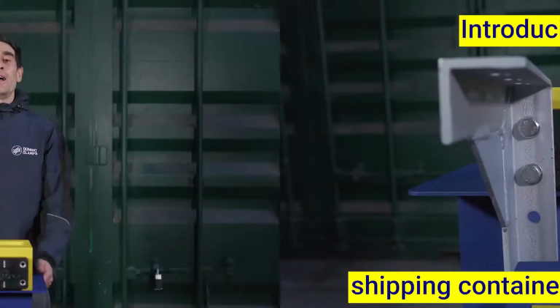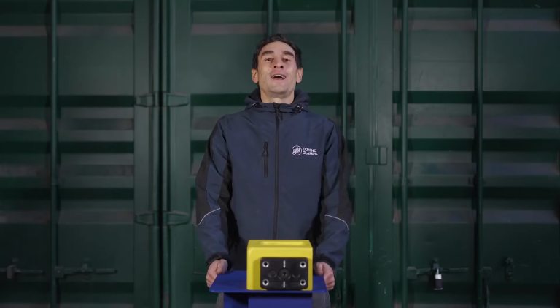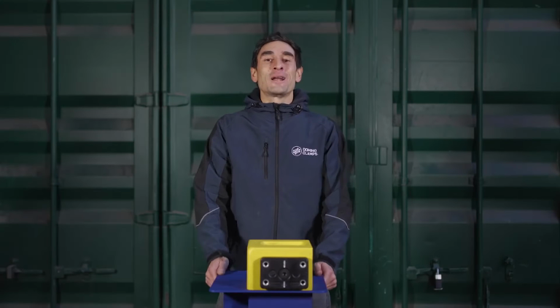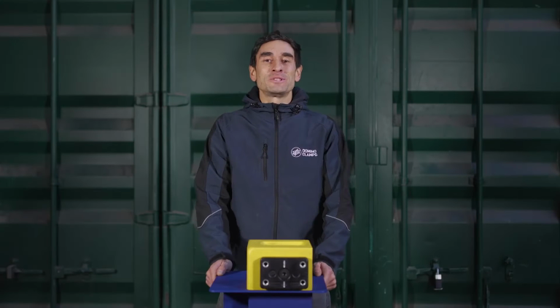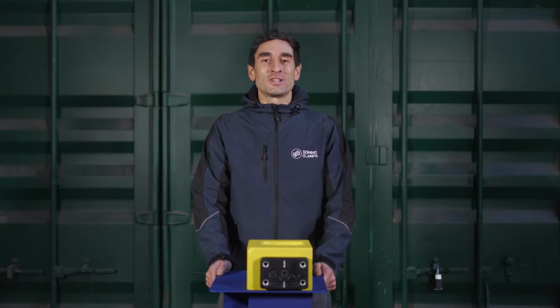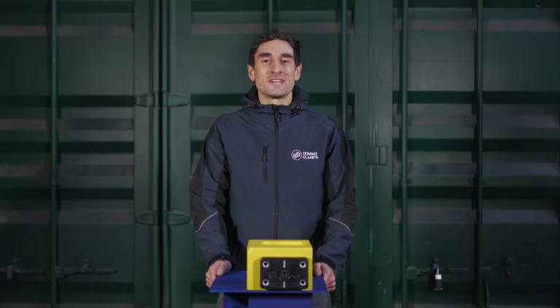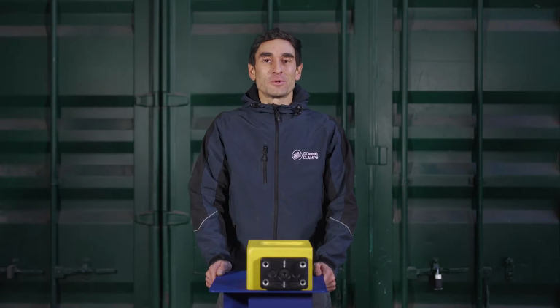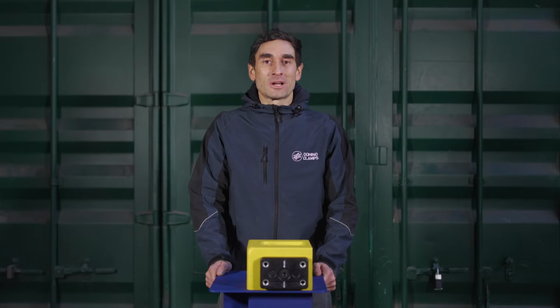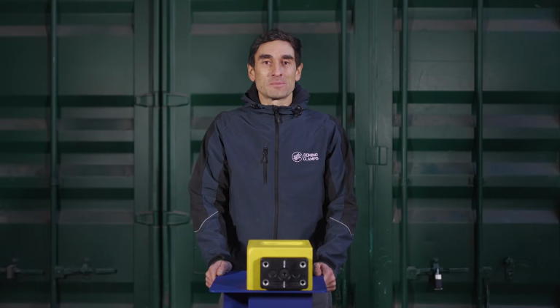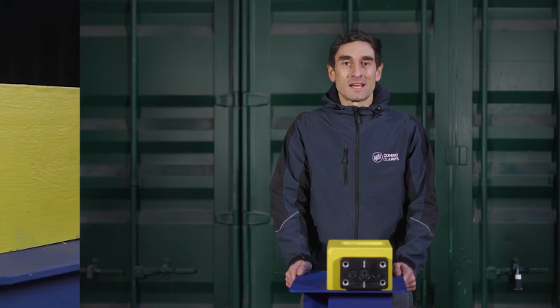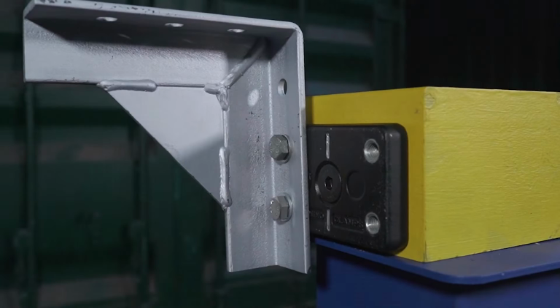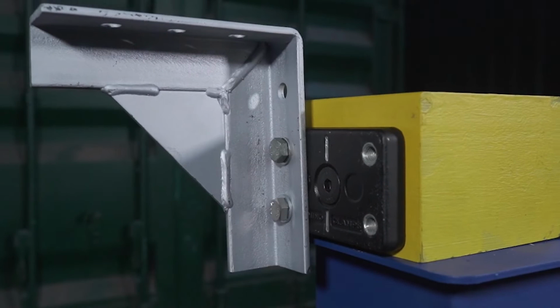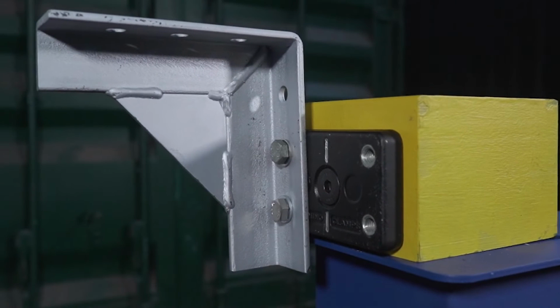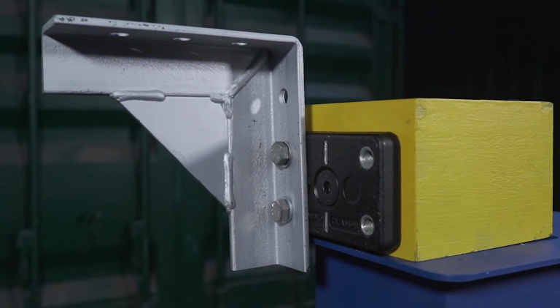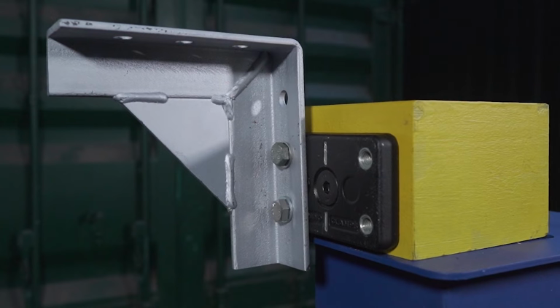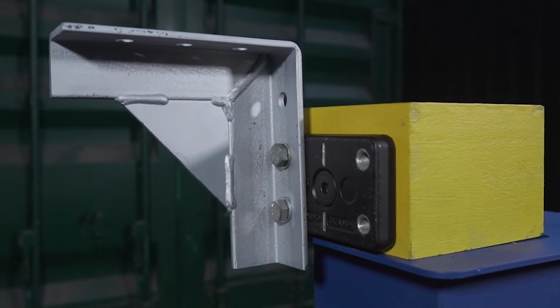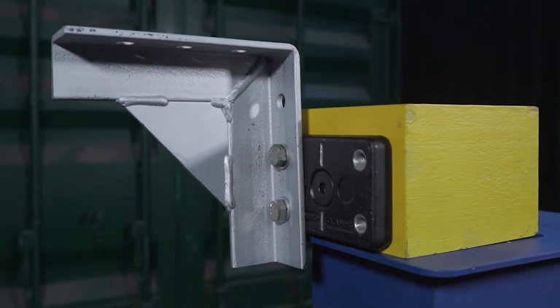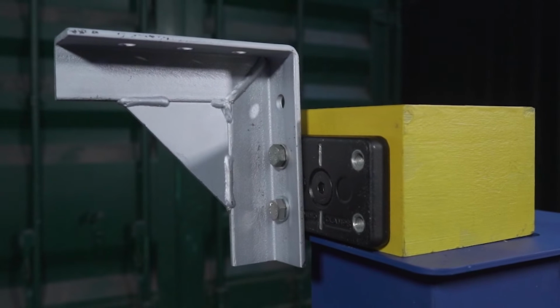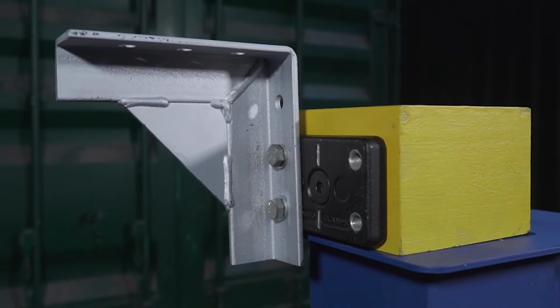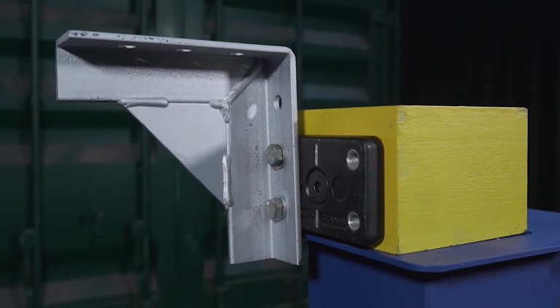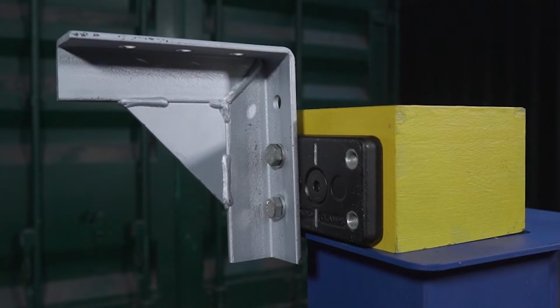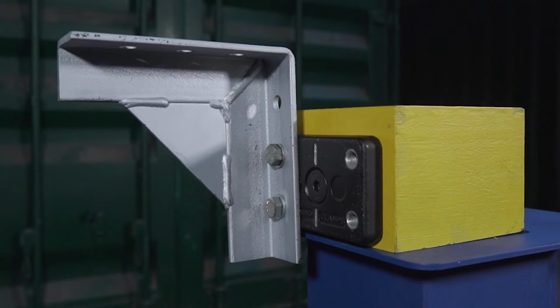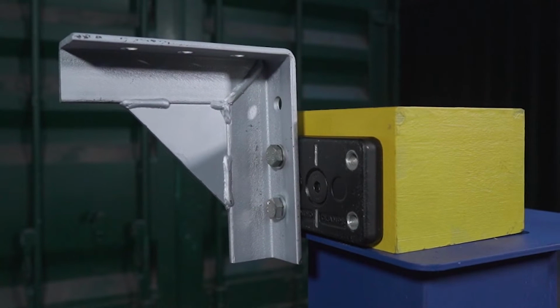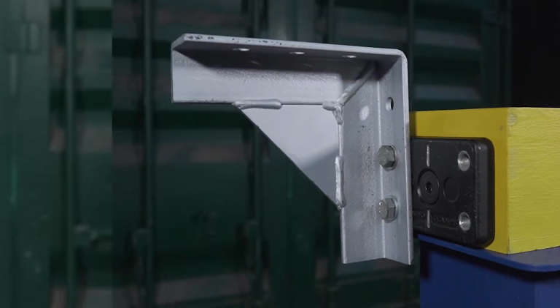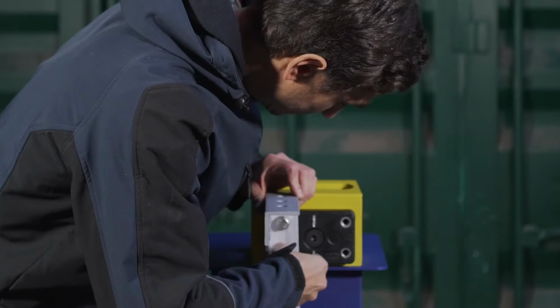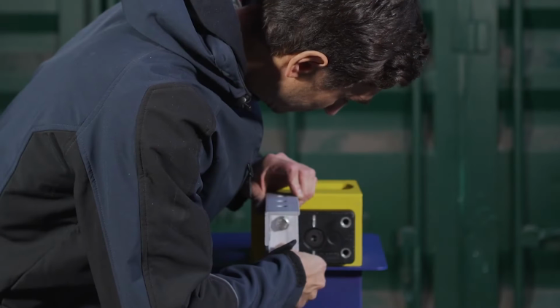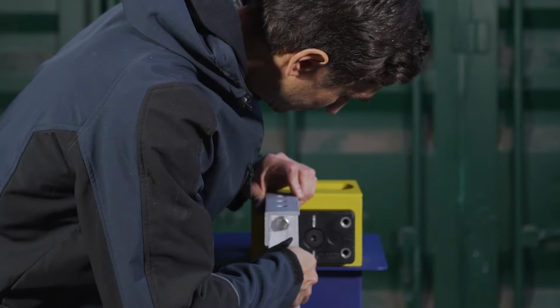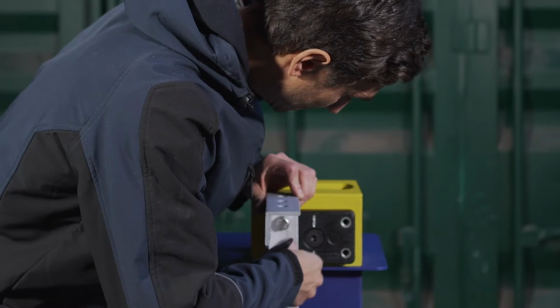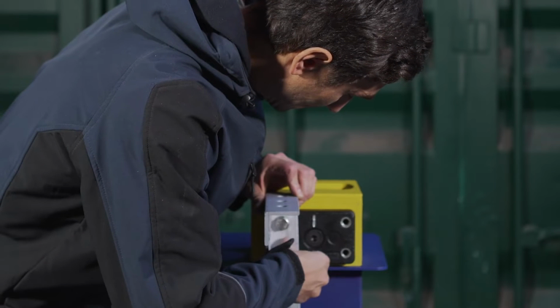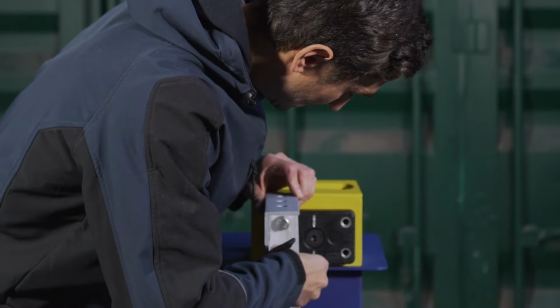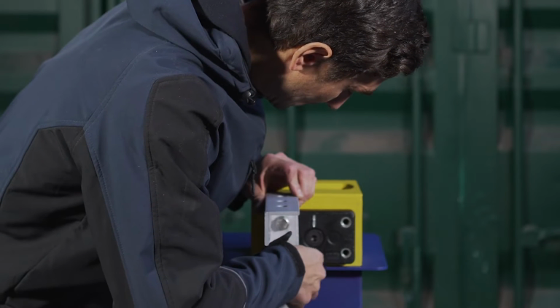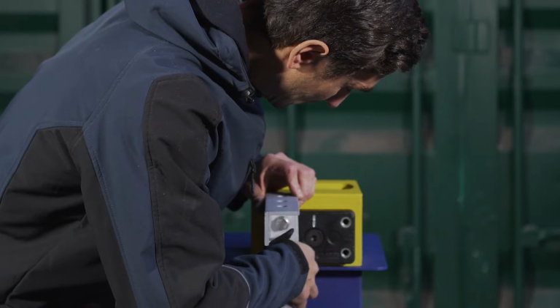Hello Clampers! Justin here from Domino Clamps, here to make building things with shipping containers and attaching things to them safer, quicker, and easier.